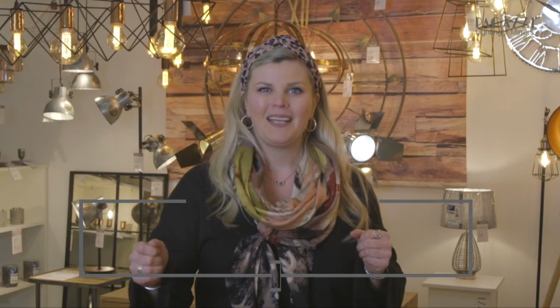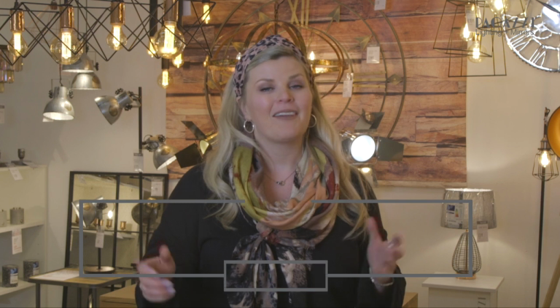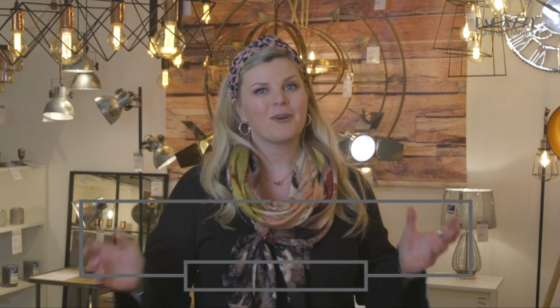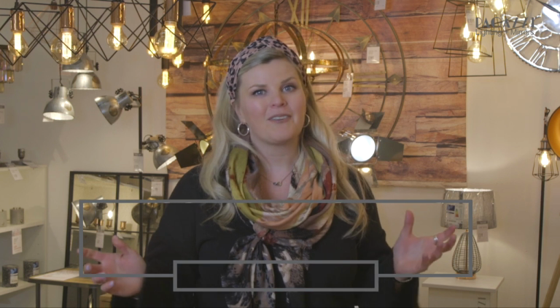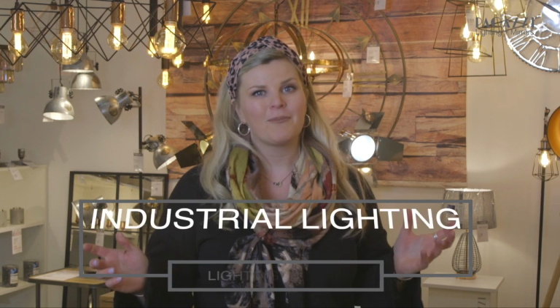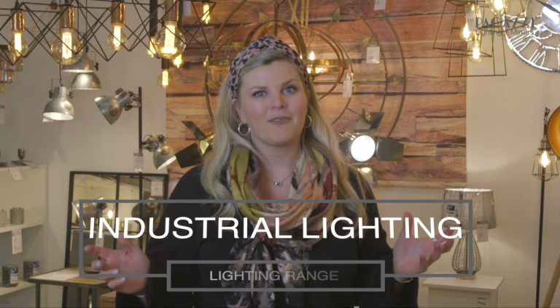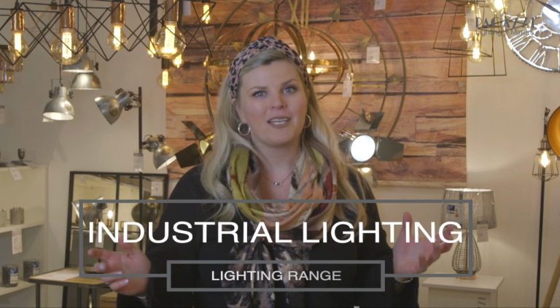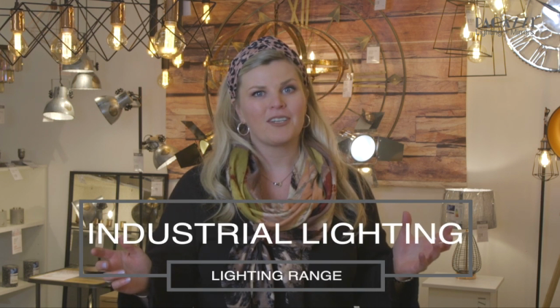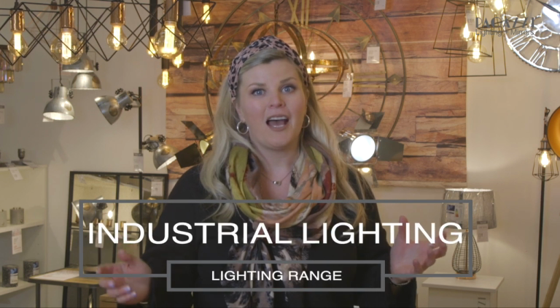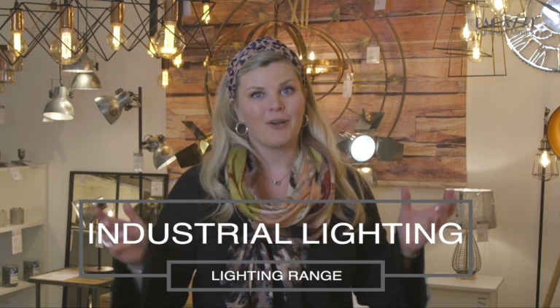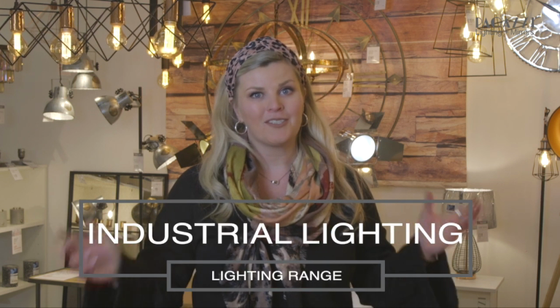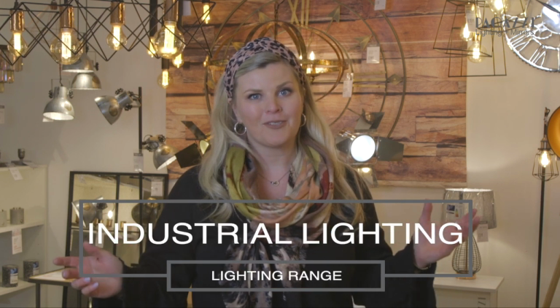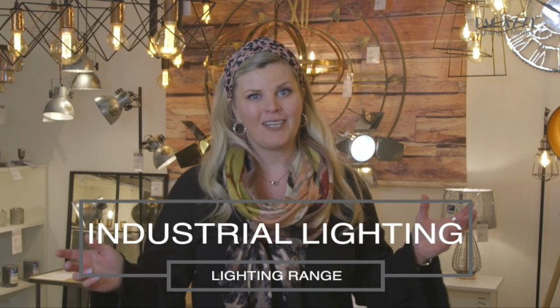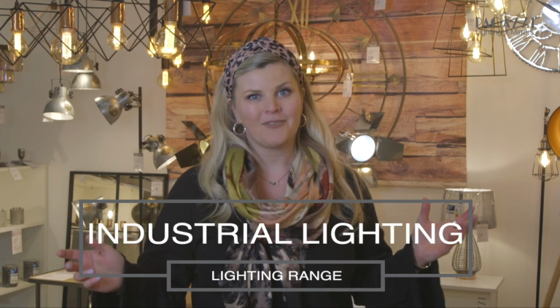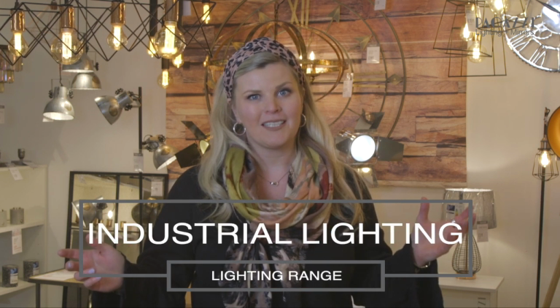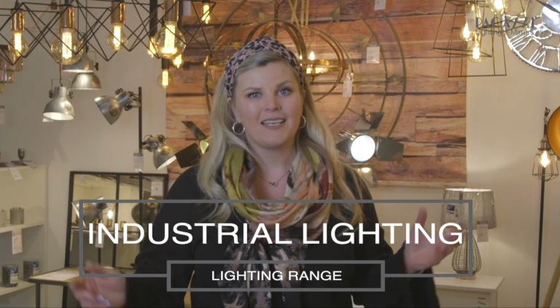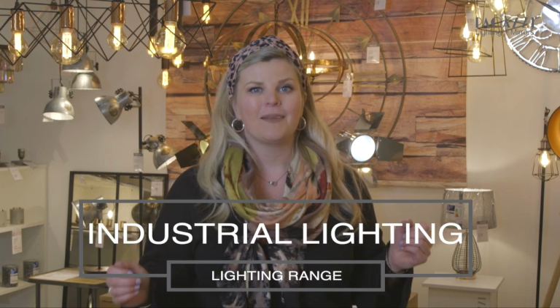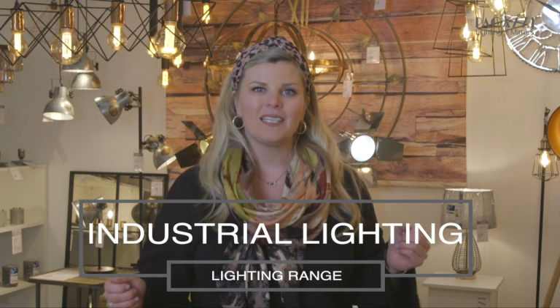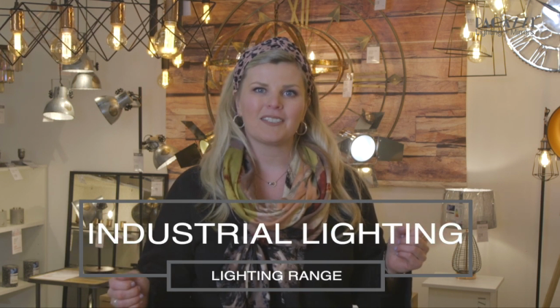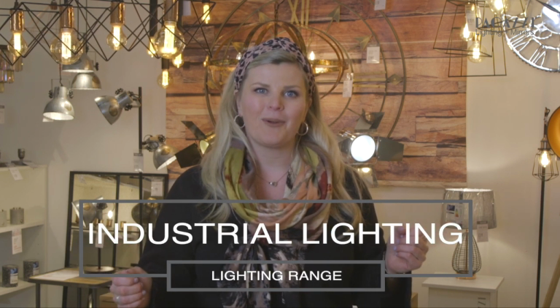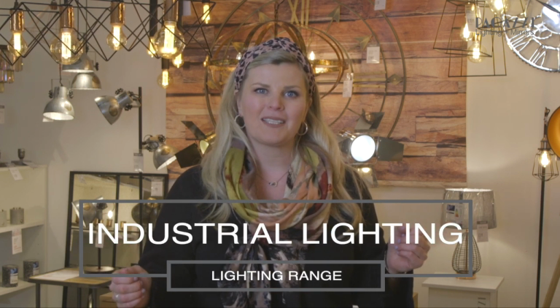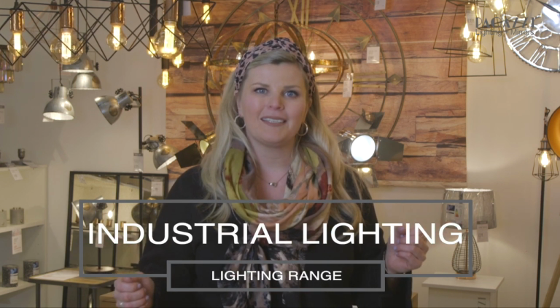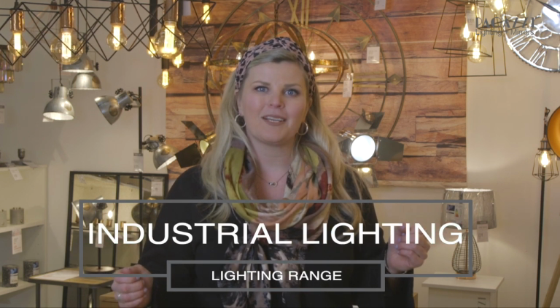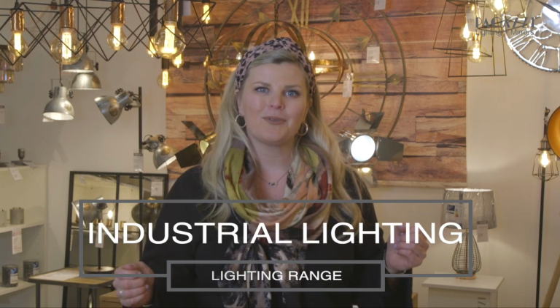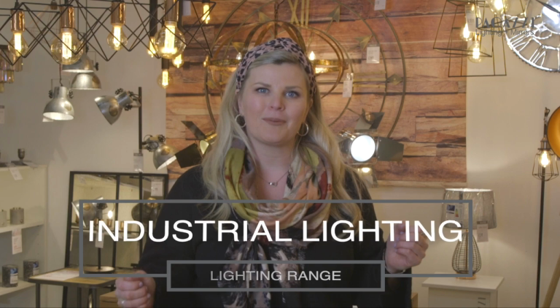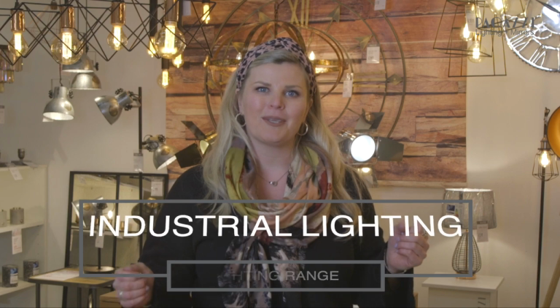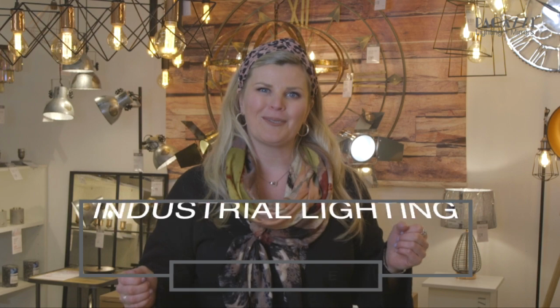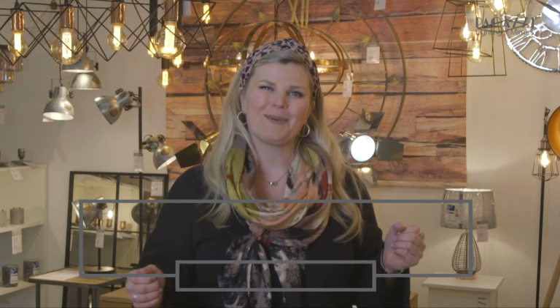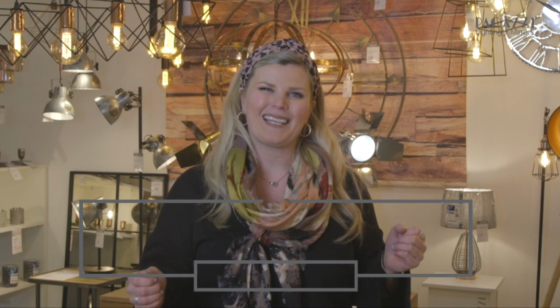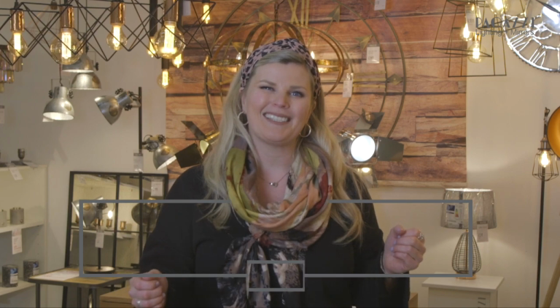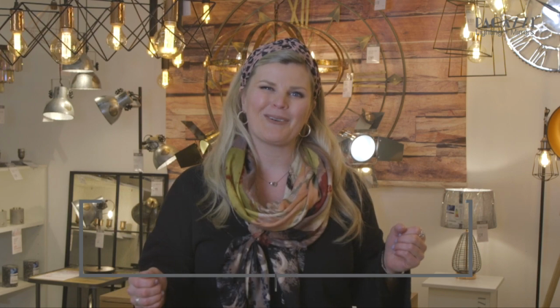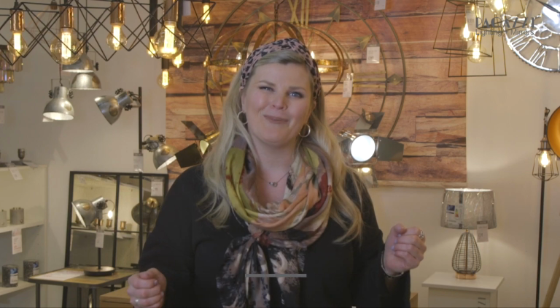If you want to find out more information about our industrial range of lights, then please visit our website at pagazzi.com.